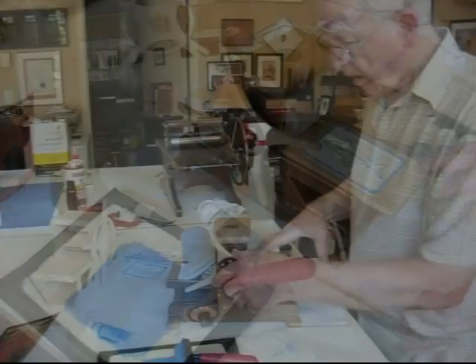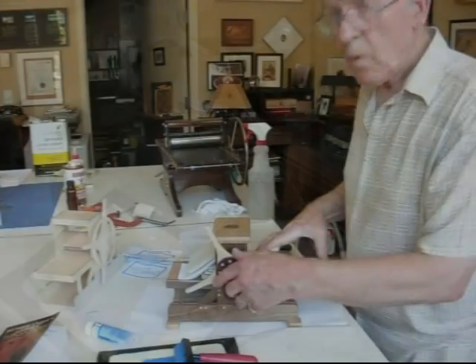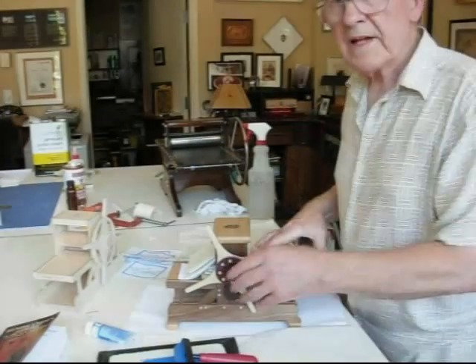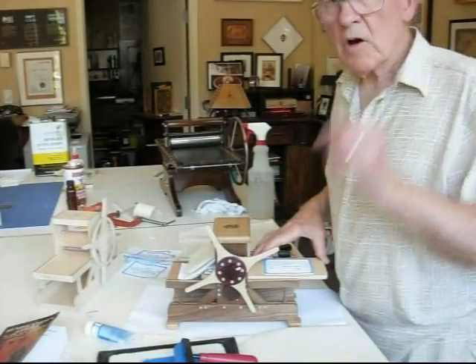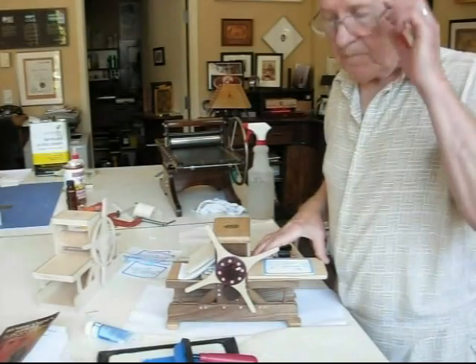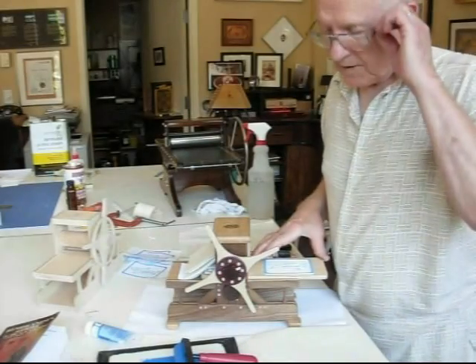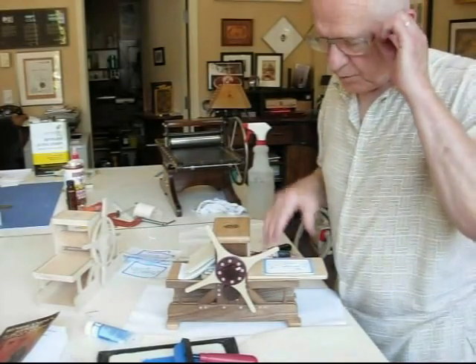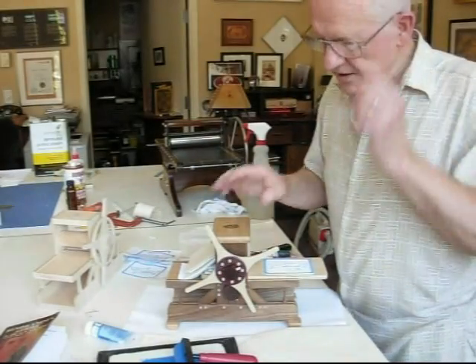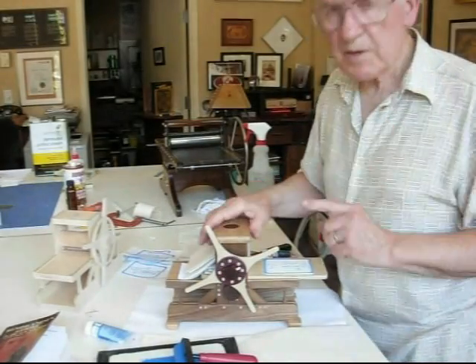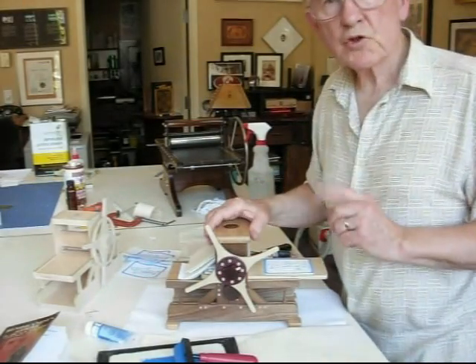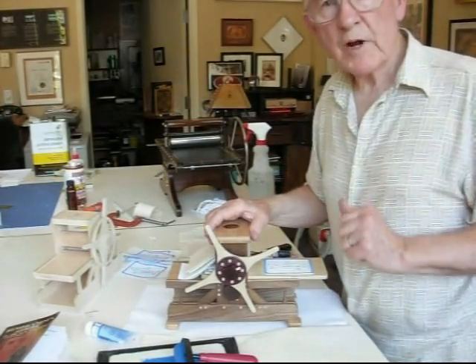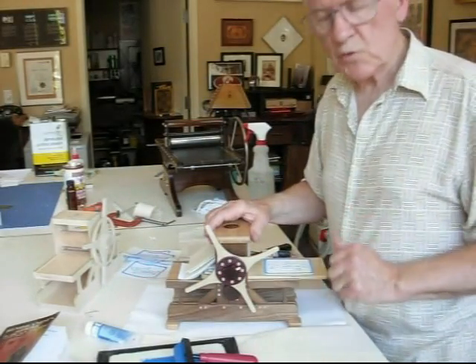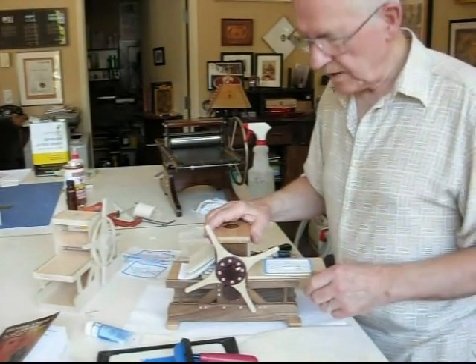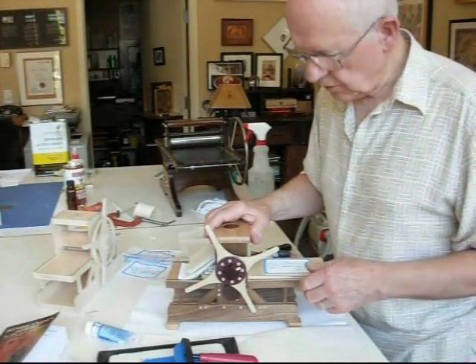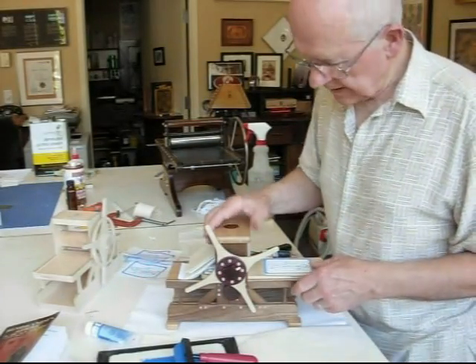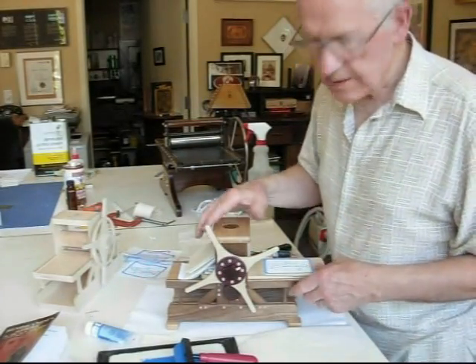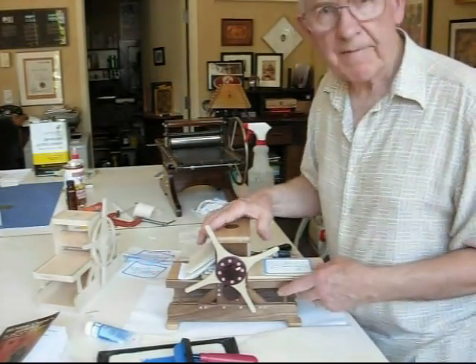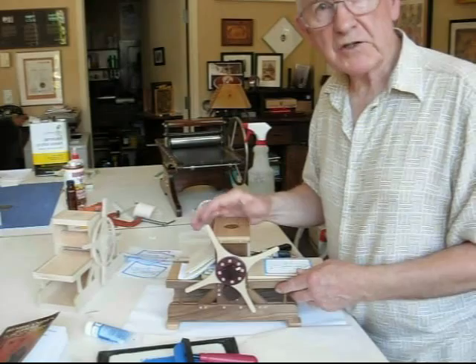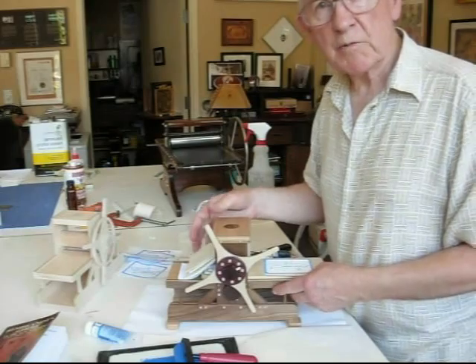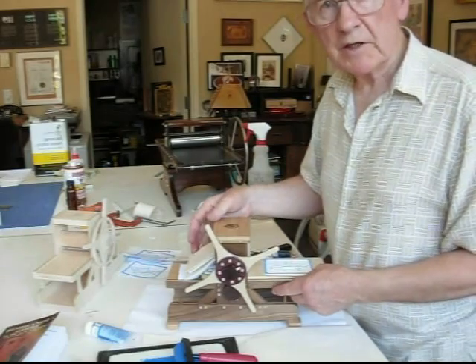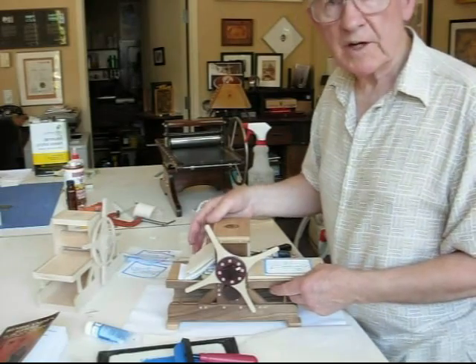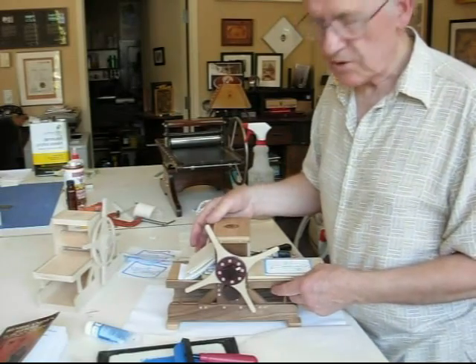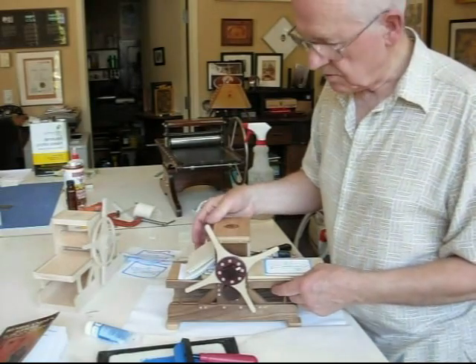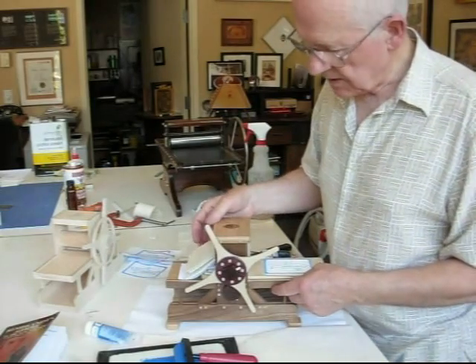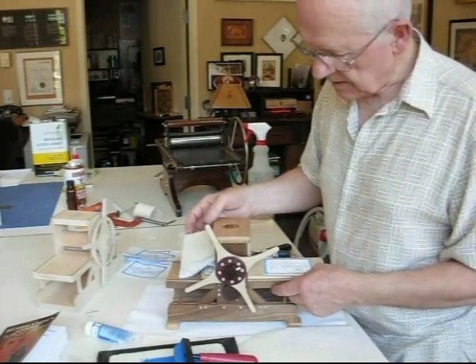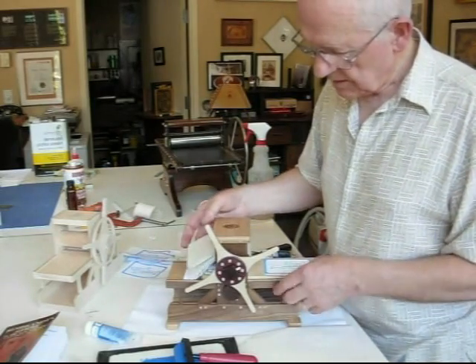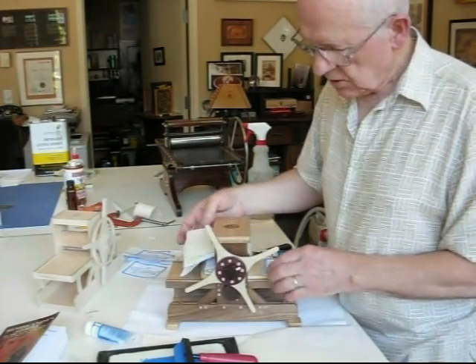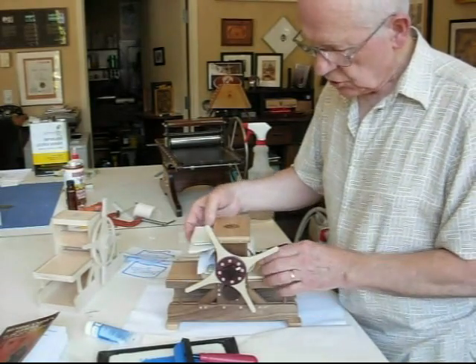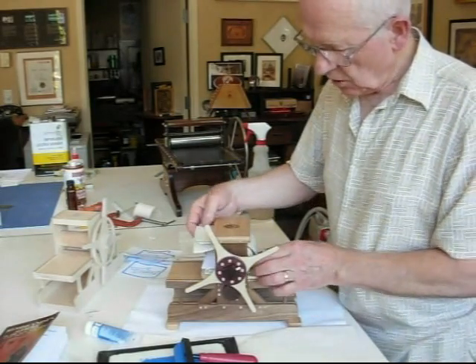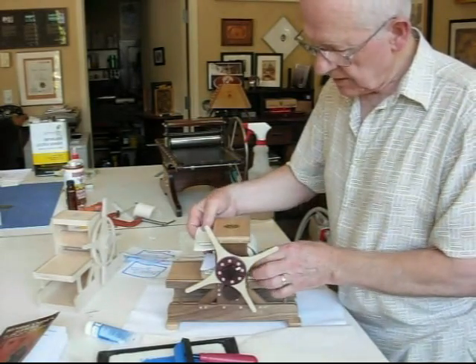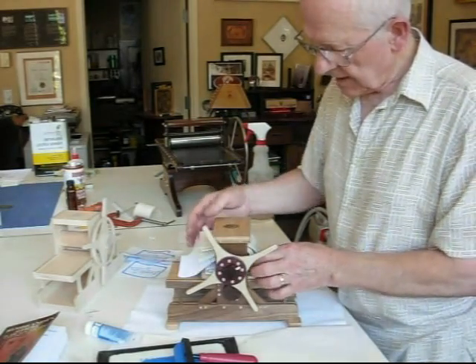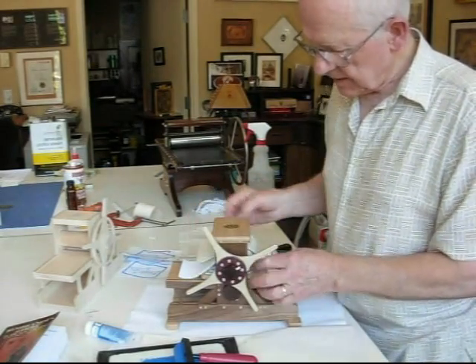Well, that's all for this press, the Stretch Wee Woody, the fancy one going to the show in Atlanta.